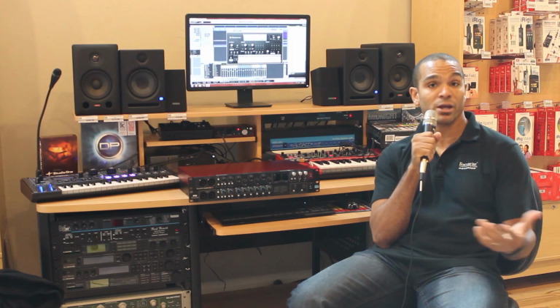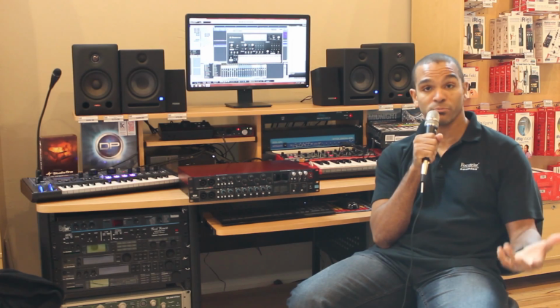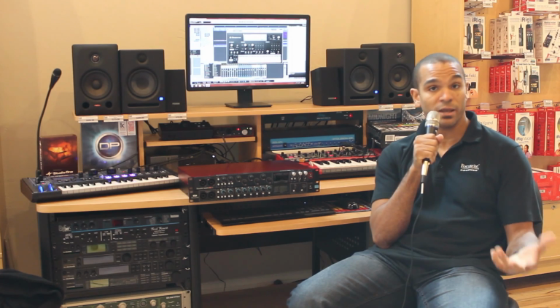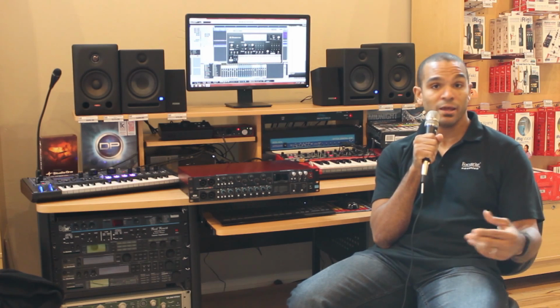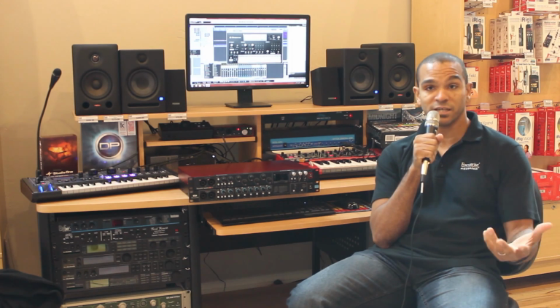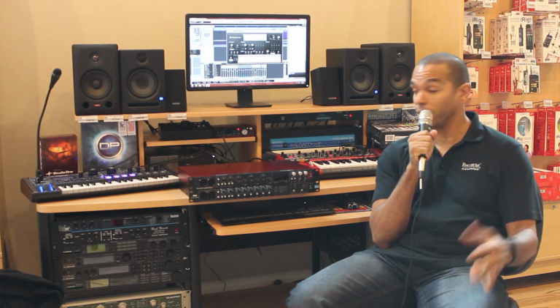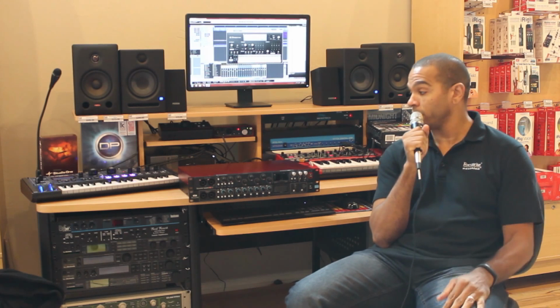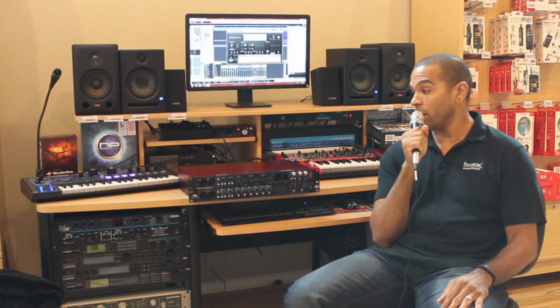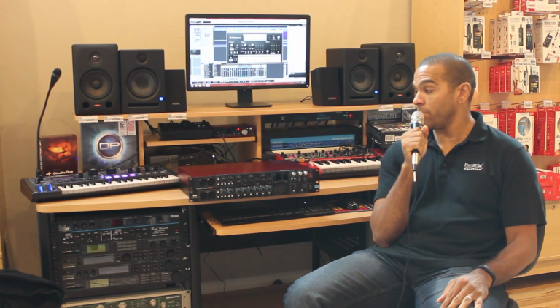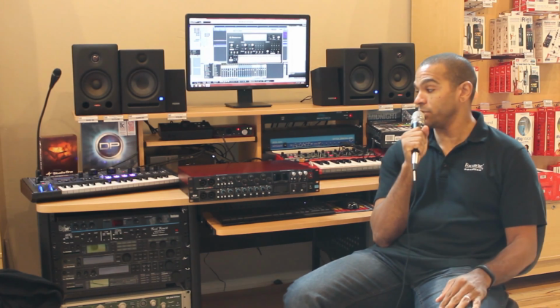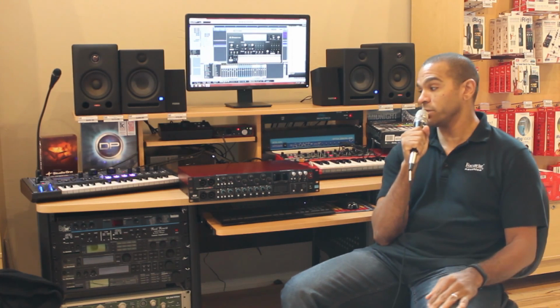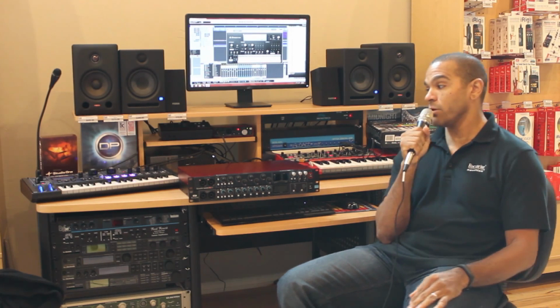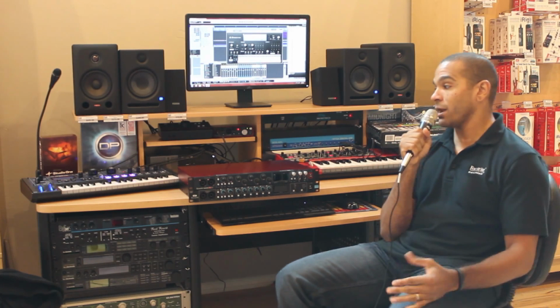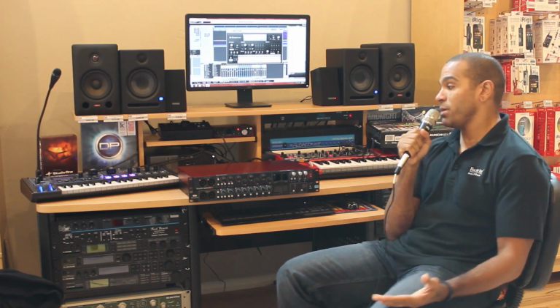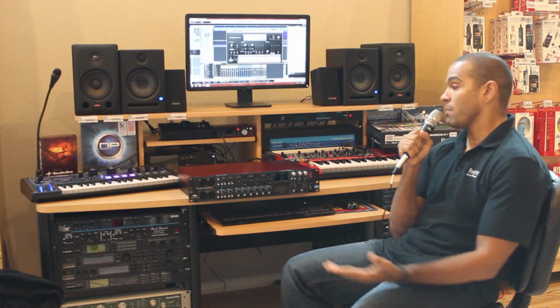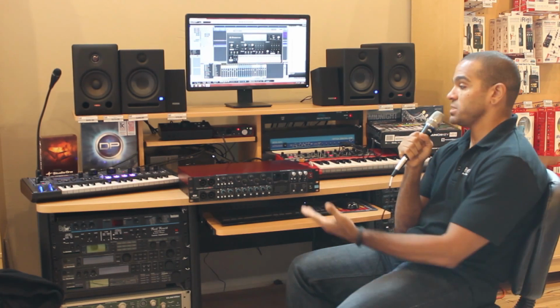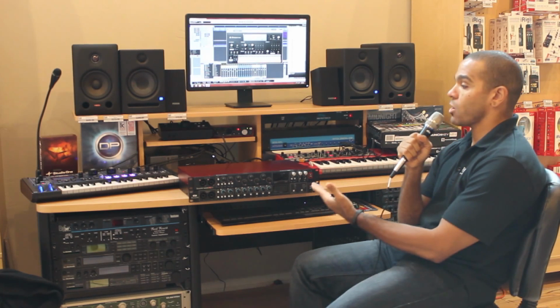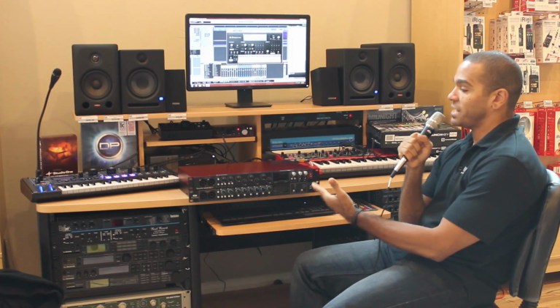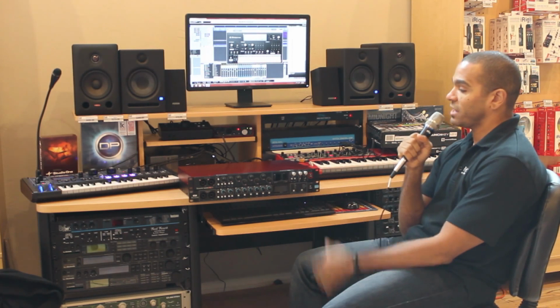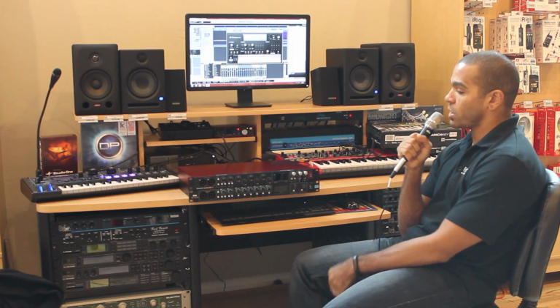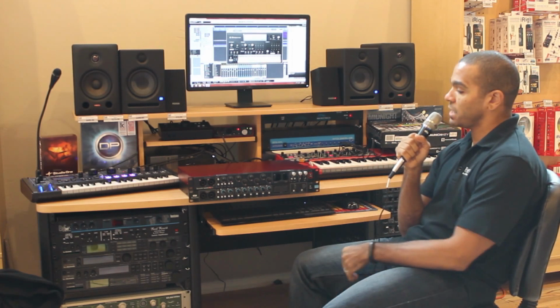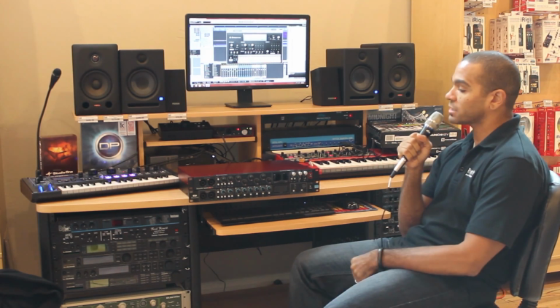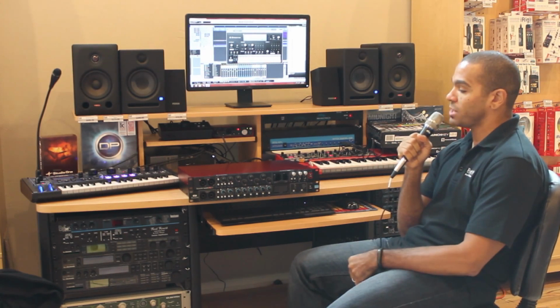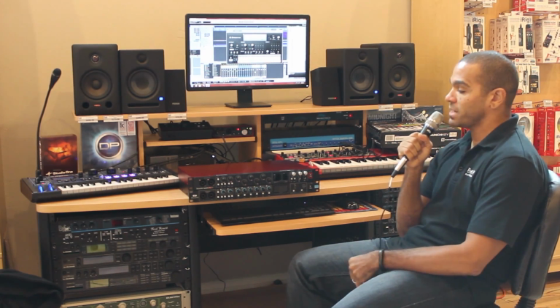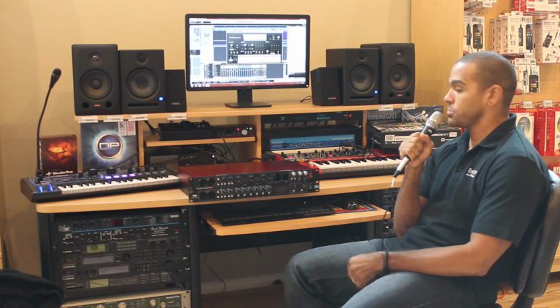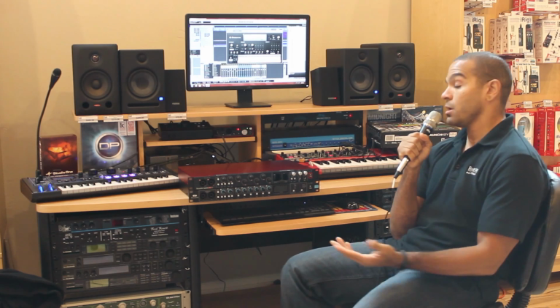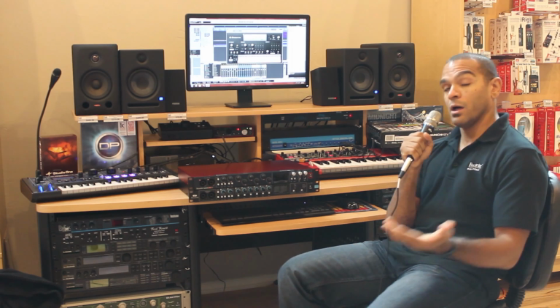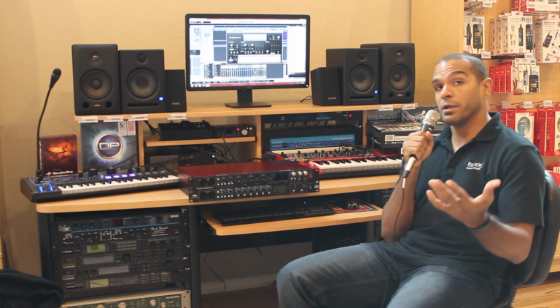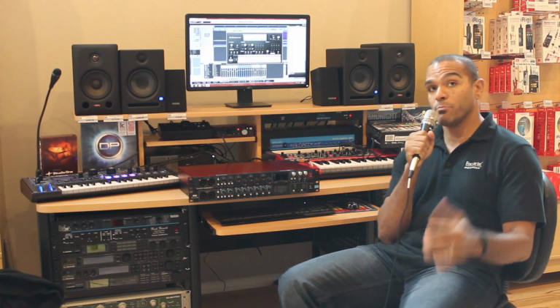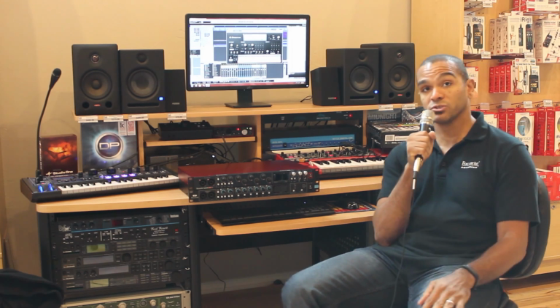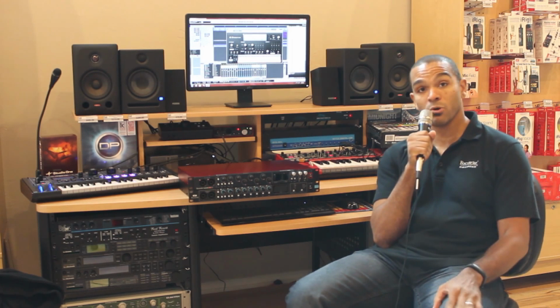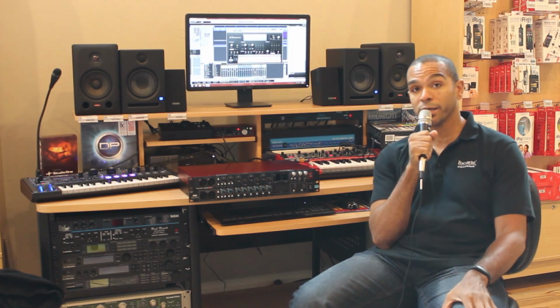Mic a drum kit and more. You can go ahead and pick up the Scarlett 18i20 and Octopre MK2 here at Pixel Pro Audio.